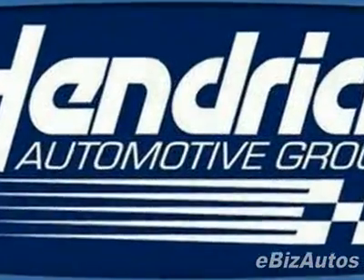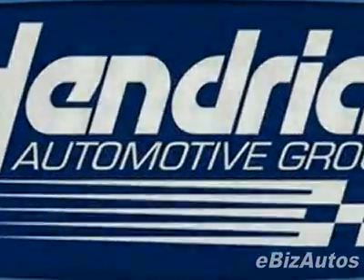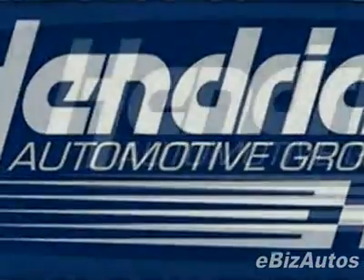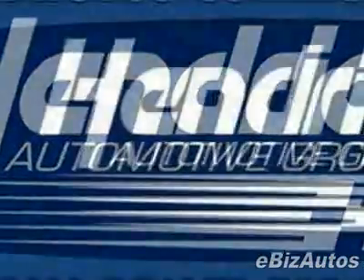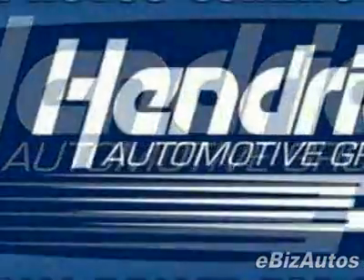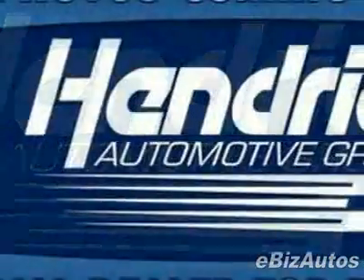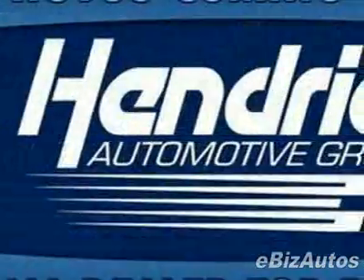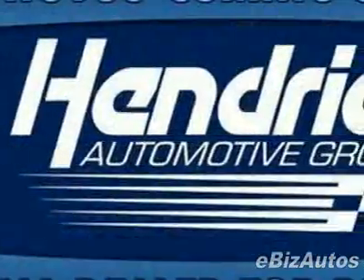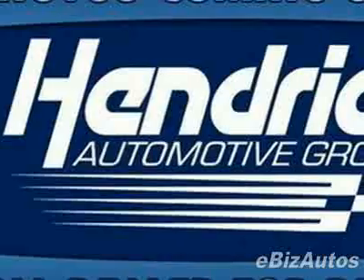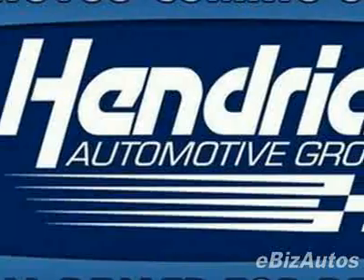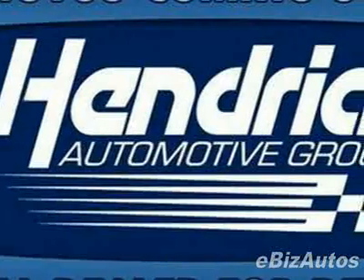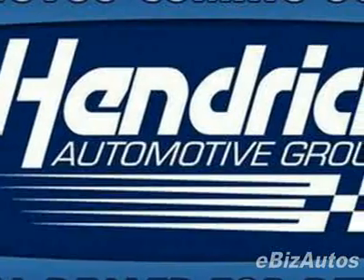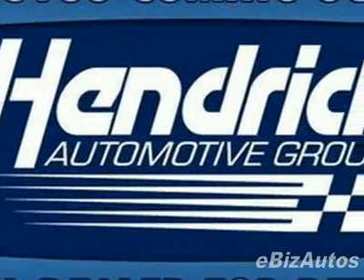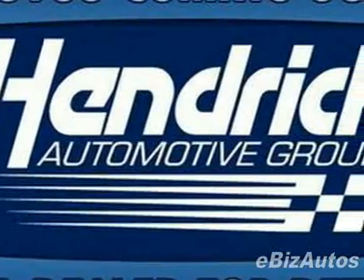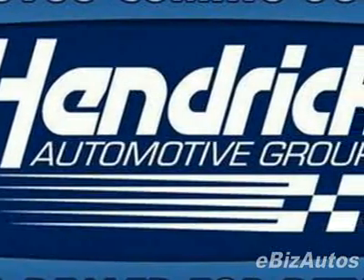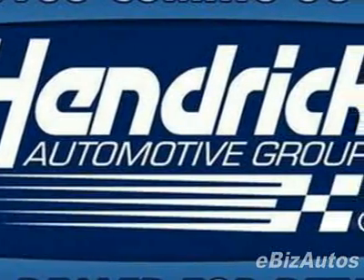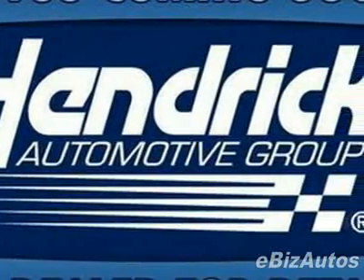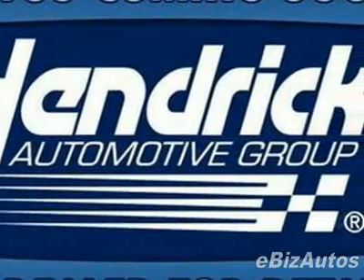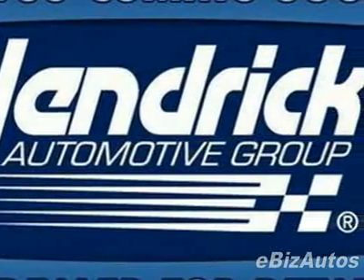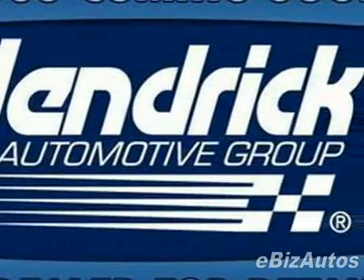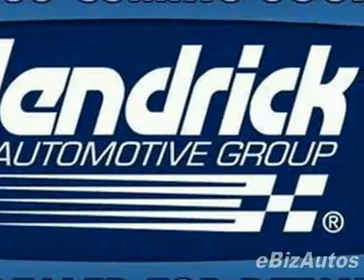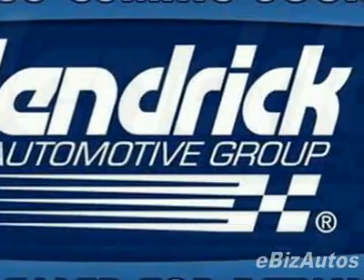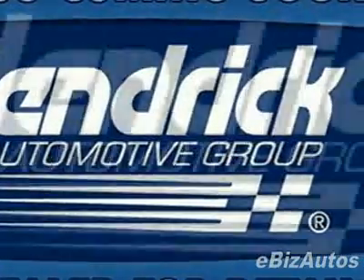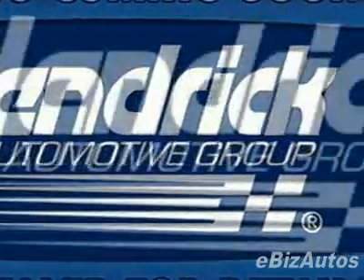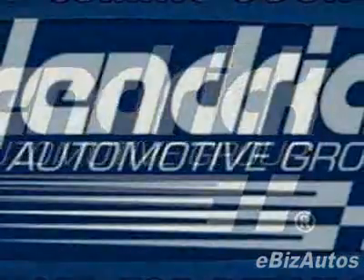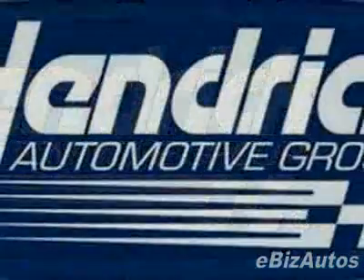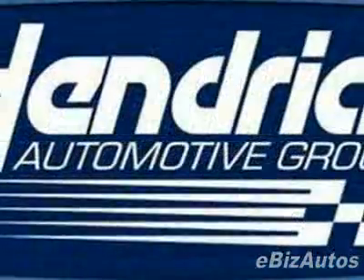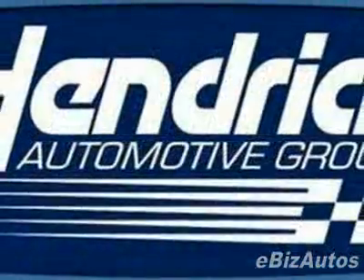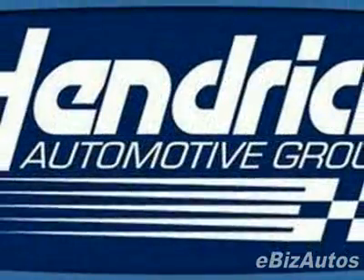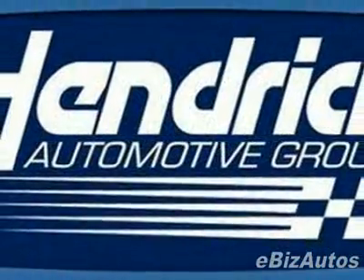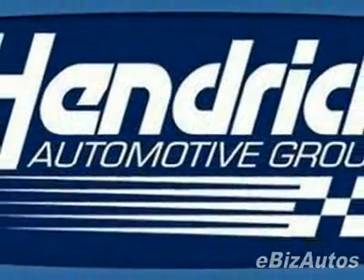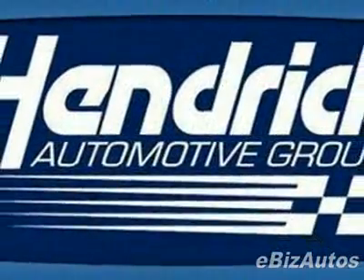This XC90 has just under 12,000 miles. For your protection, this vehicle has an extended warranty.